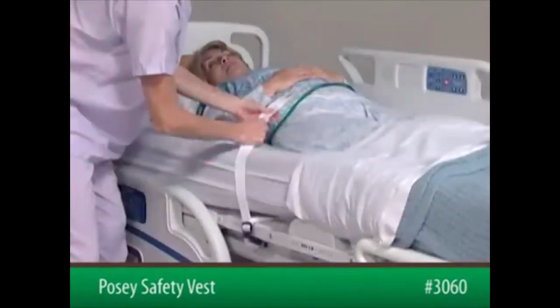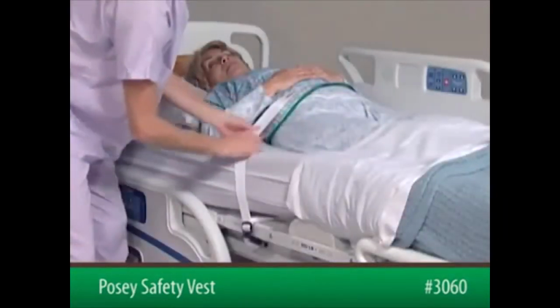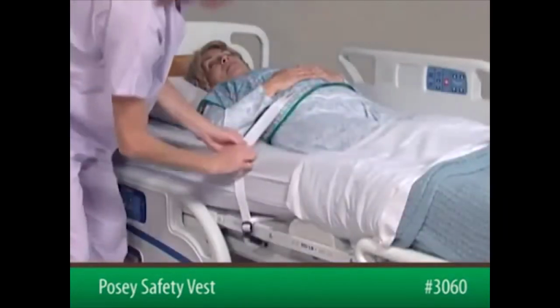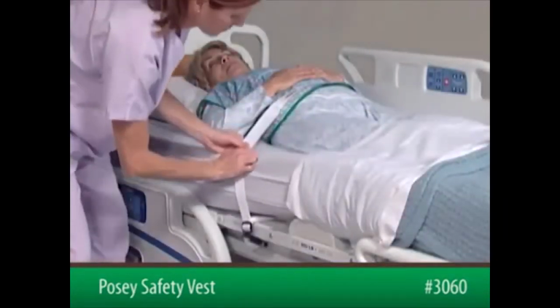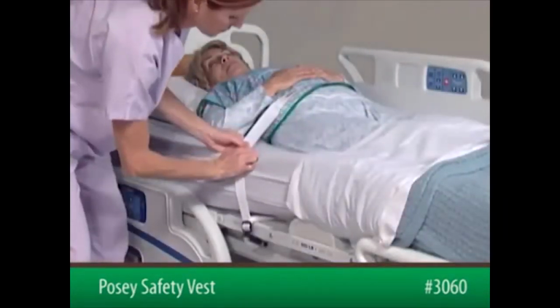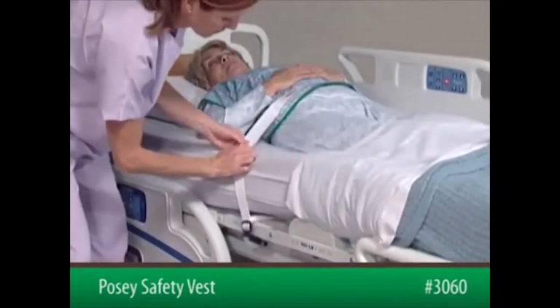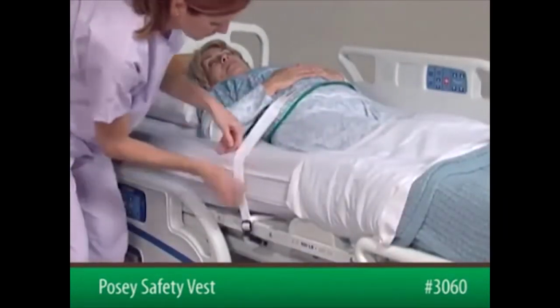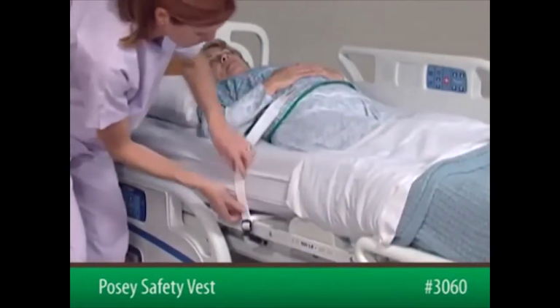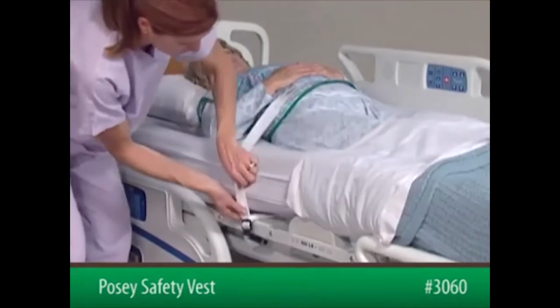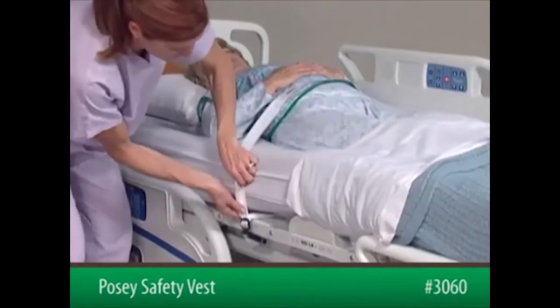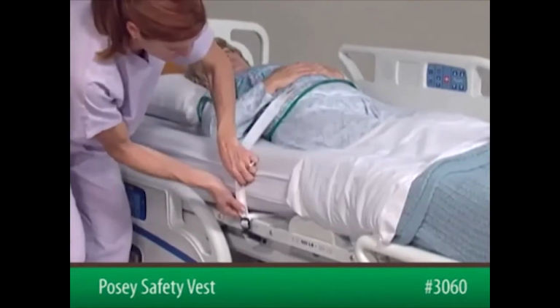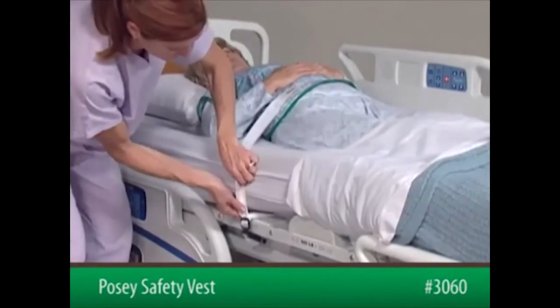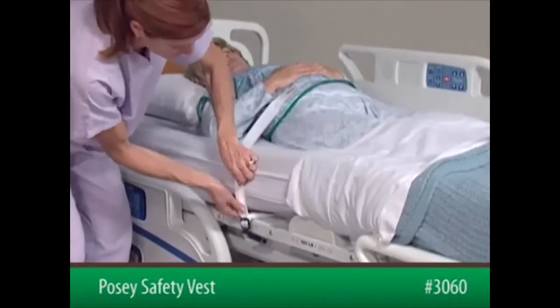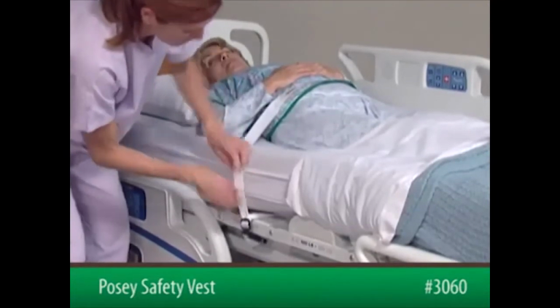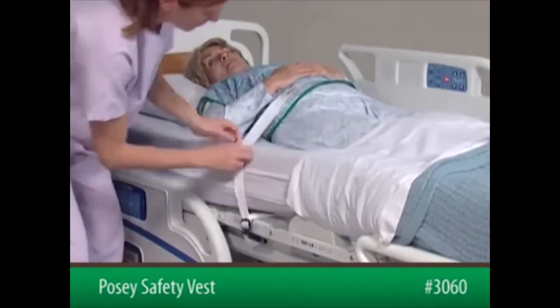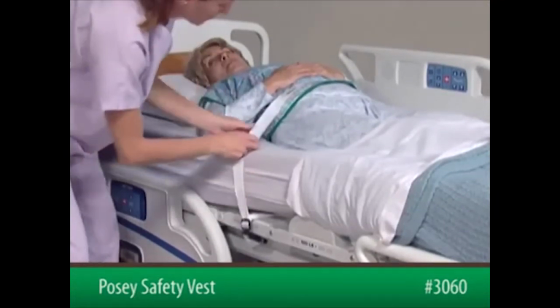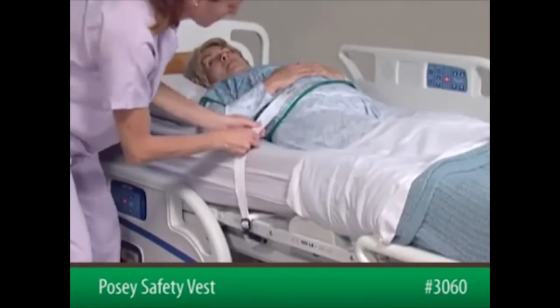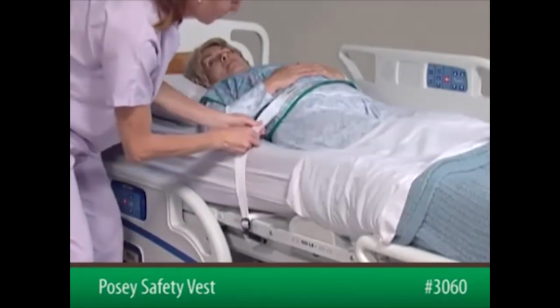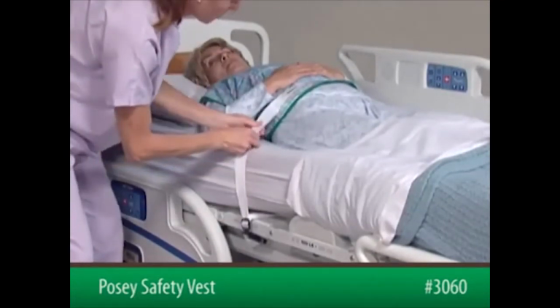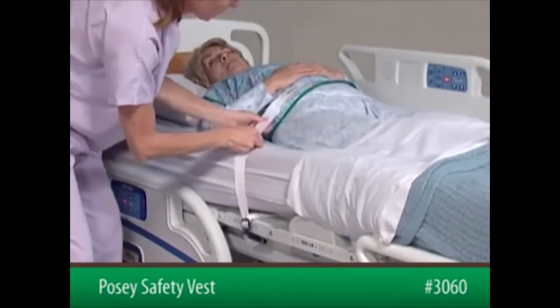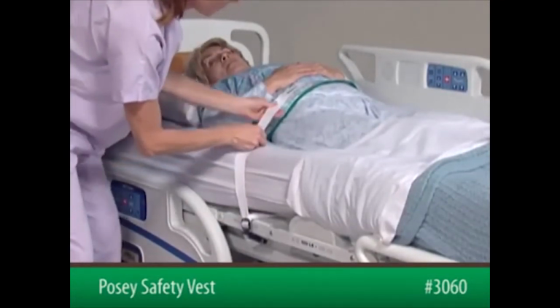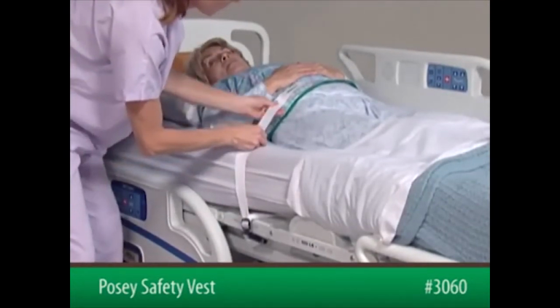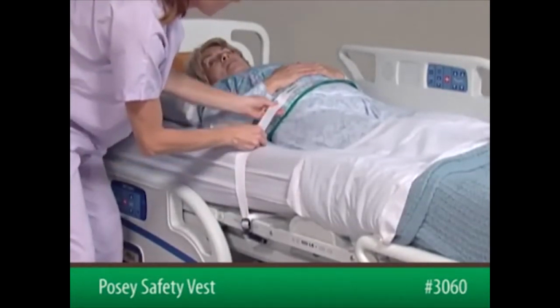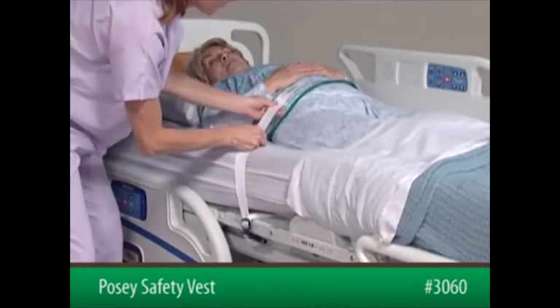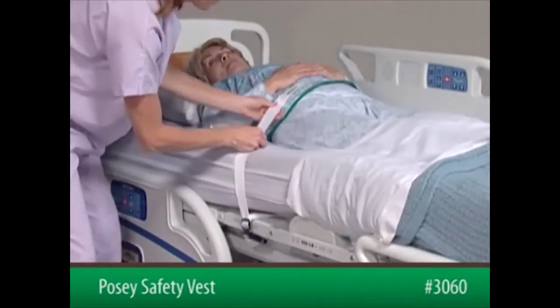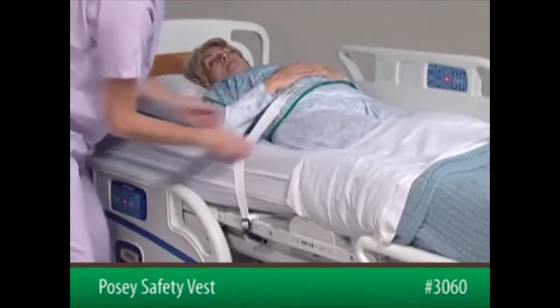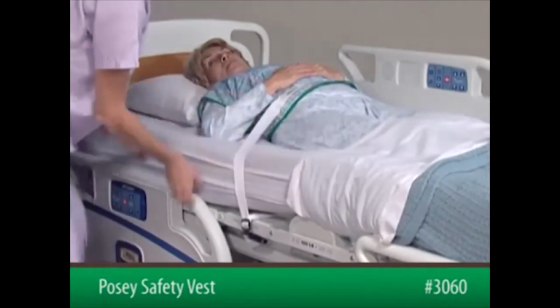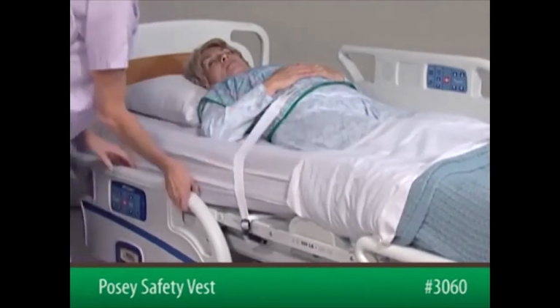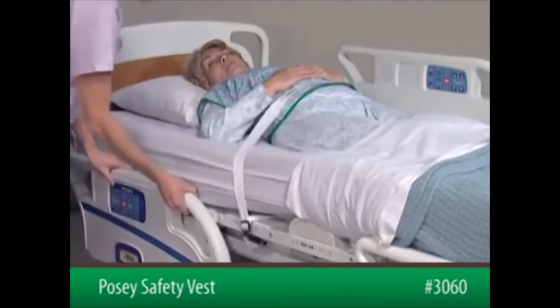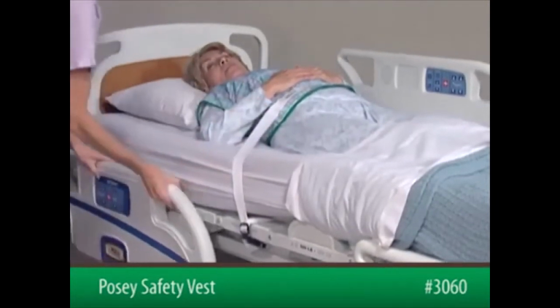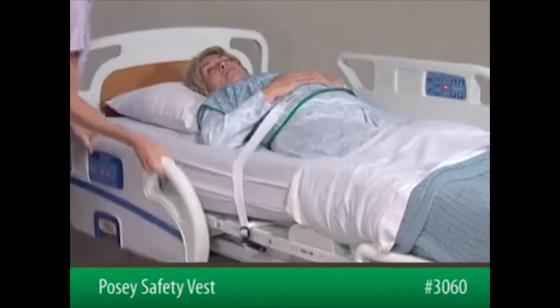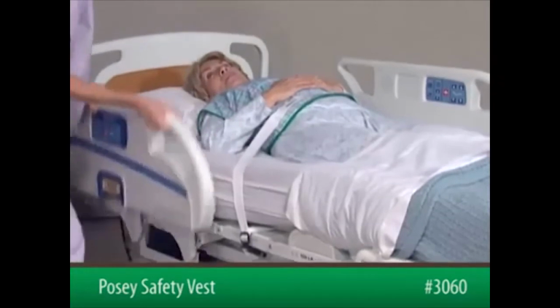Check that the straps are secure and will not change position, loosen, or tighten if the patient pulls on them or if the bed is adjusted.